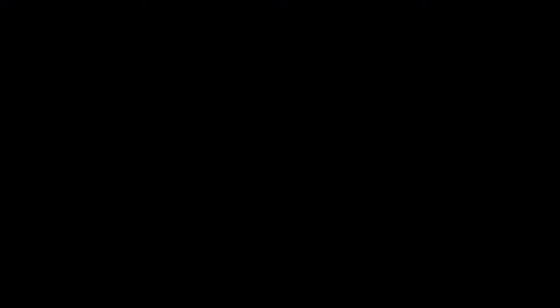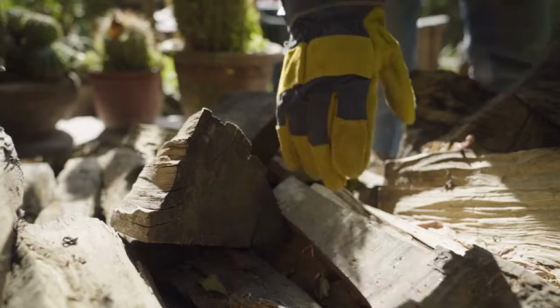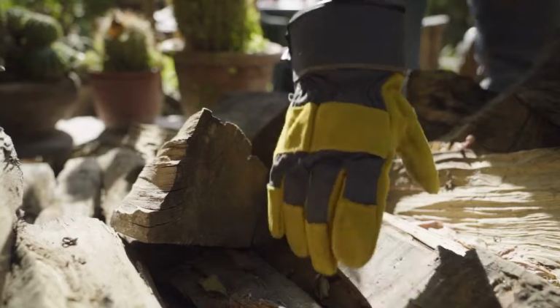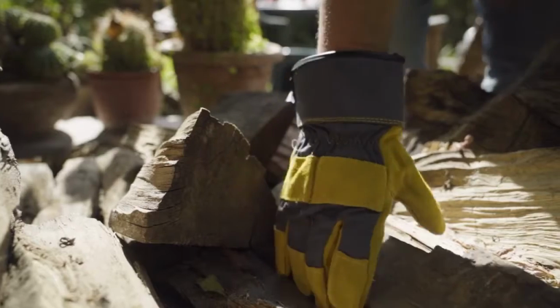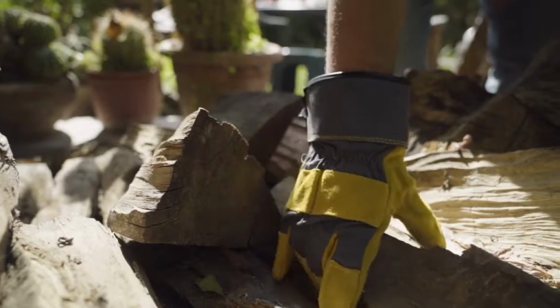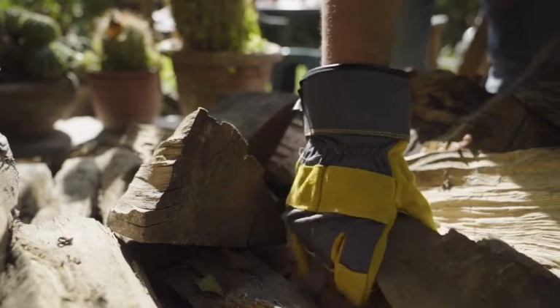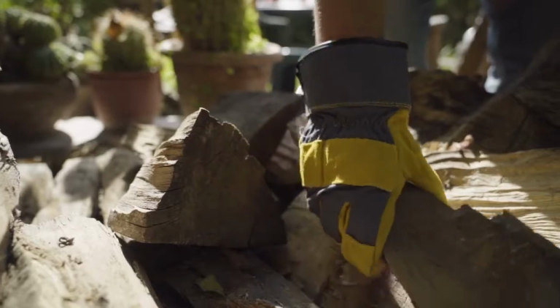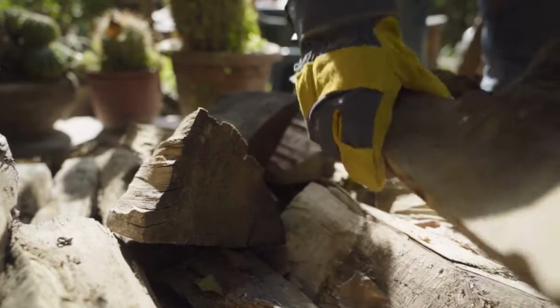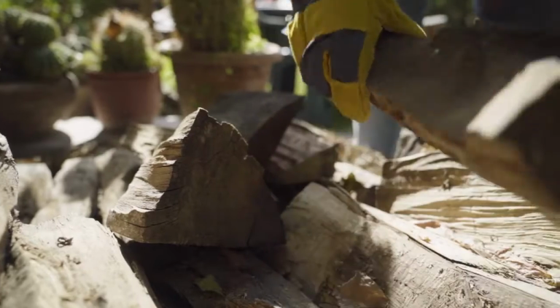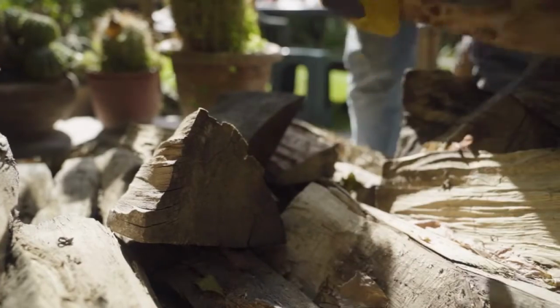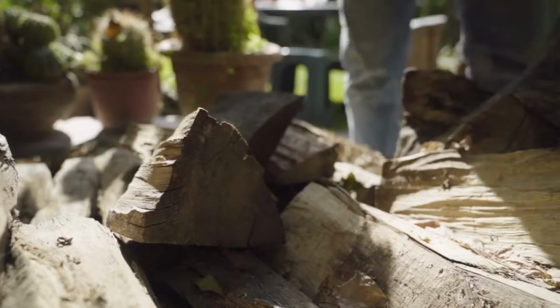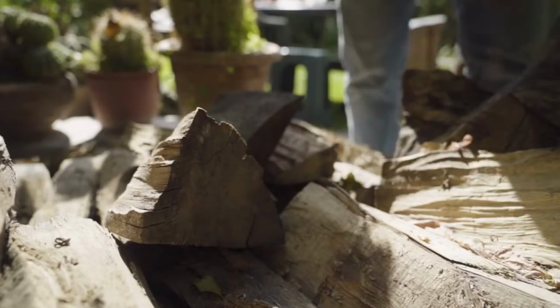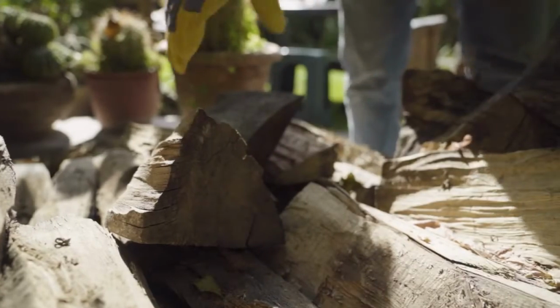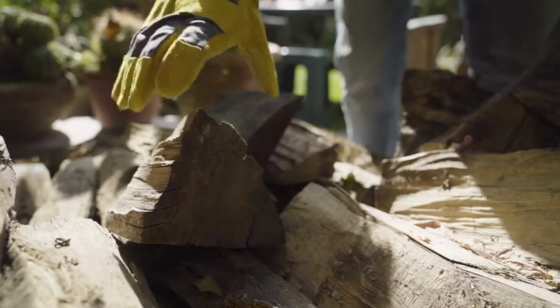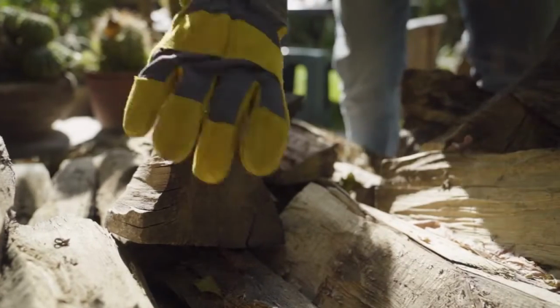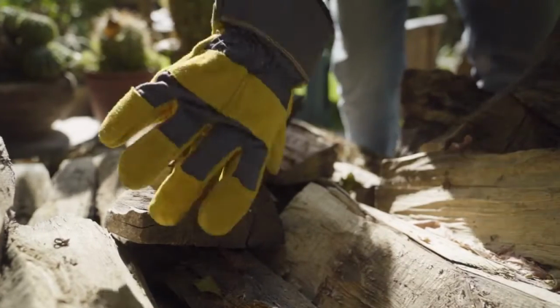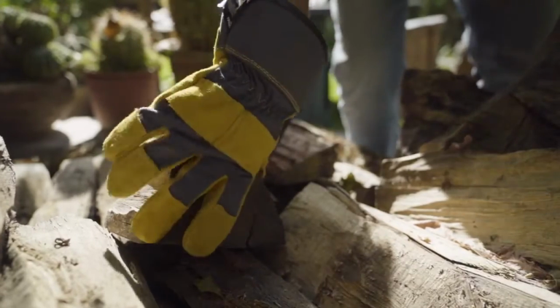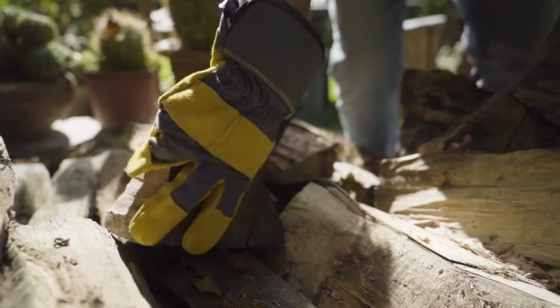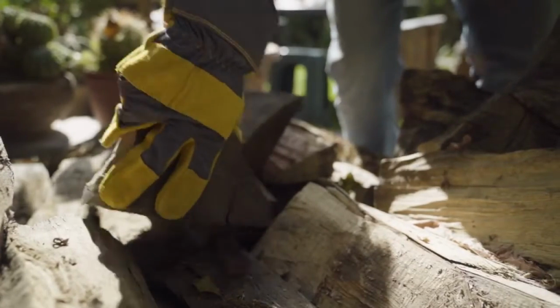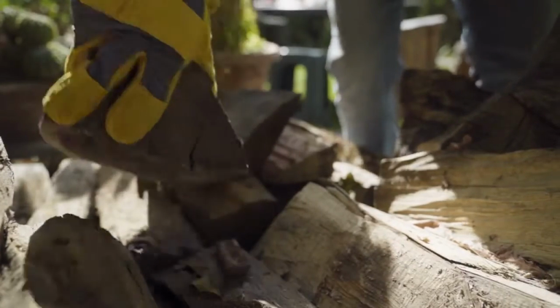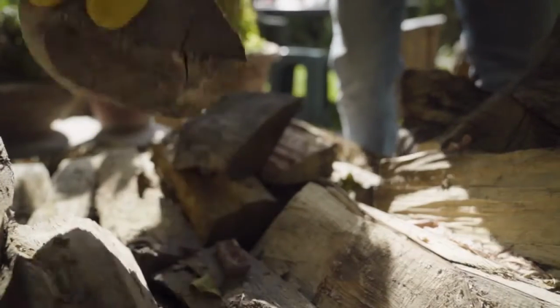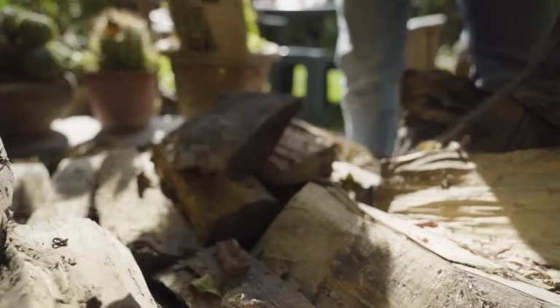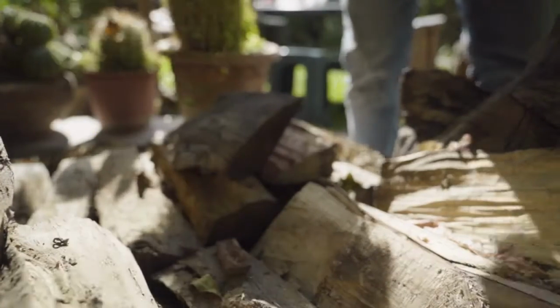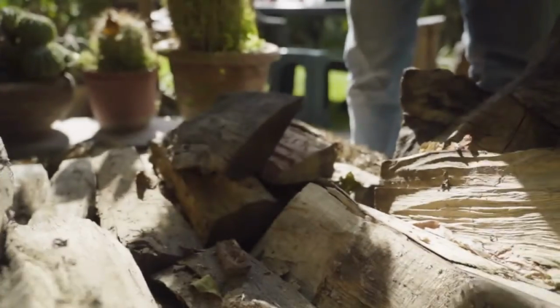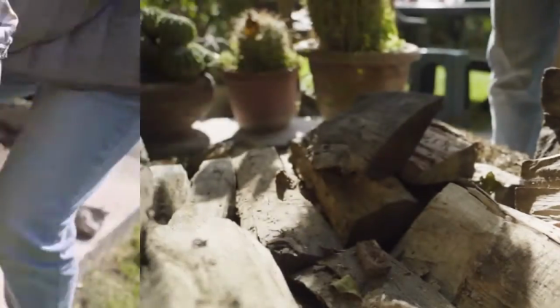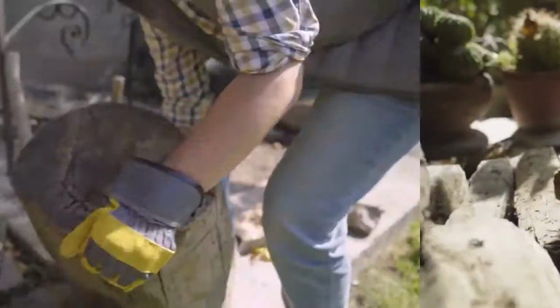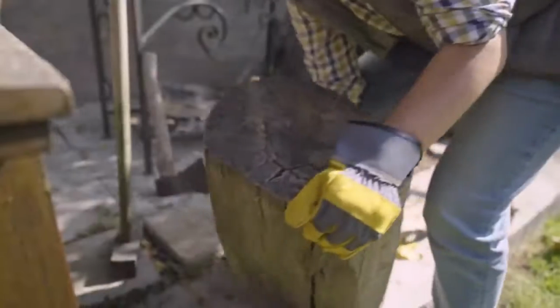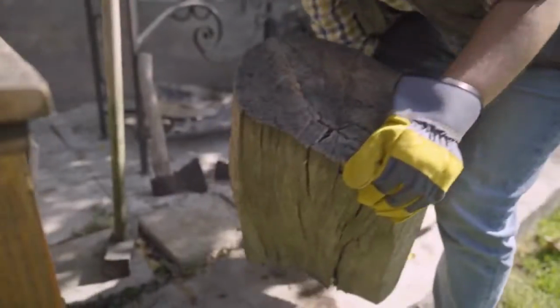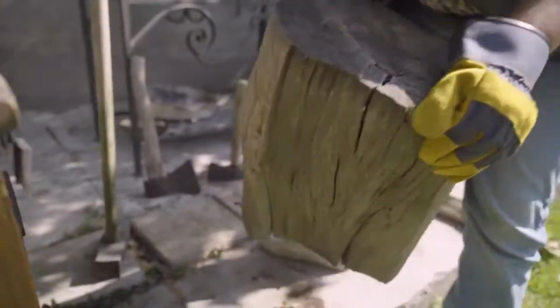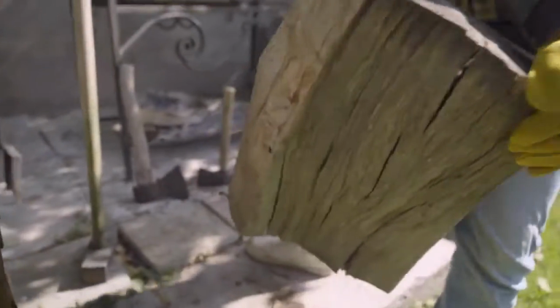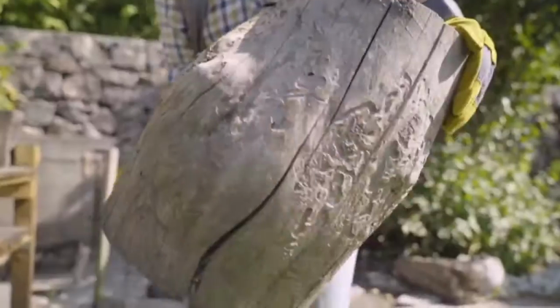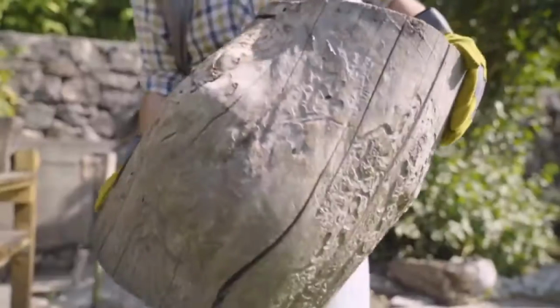Hi there, people. Meet Mr. Bullion, the best all-around pair of gloves.